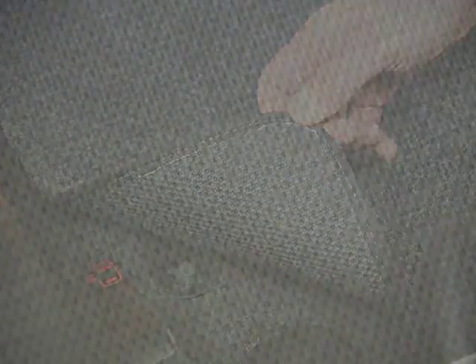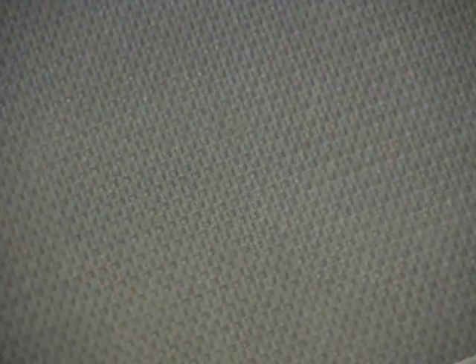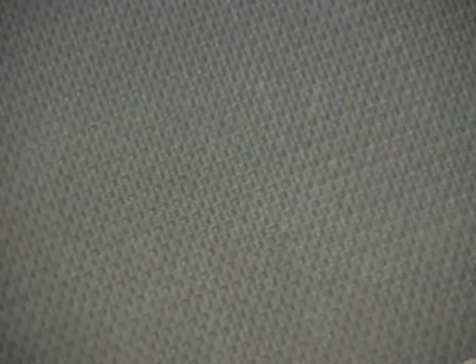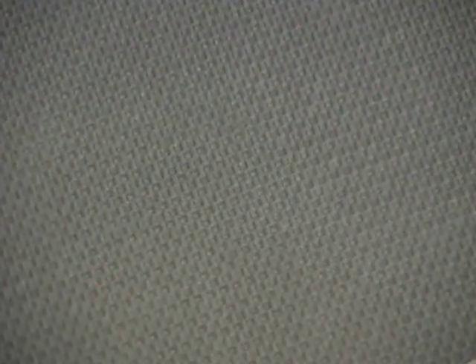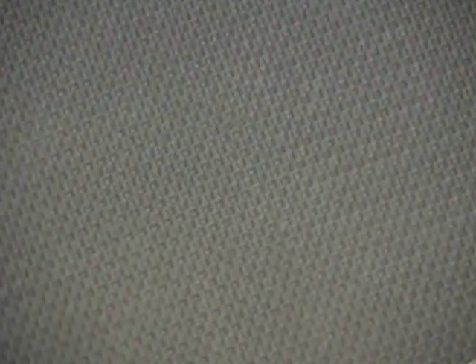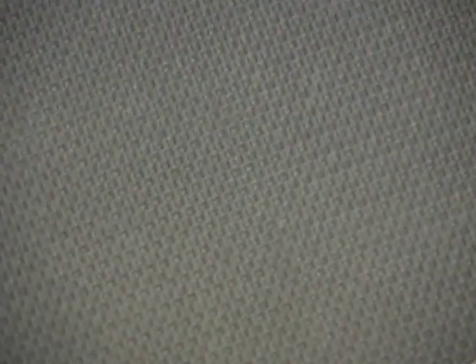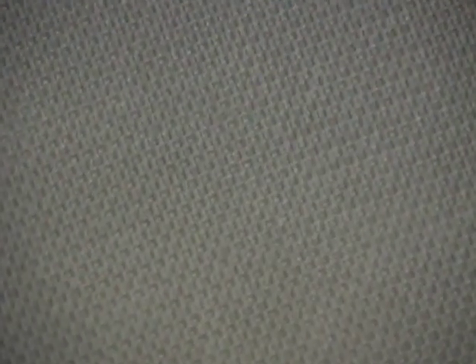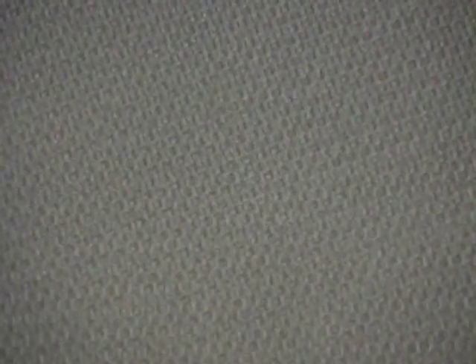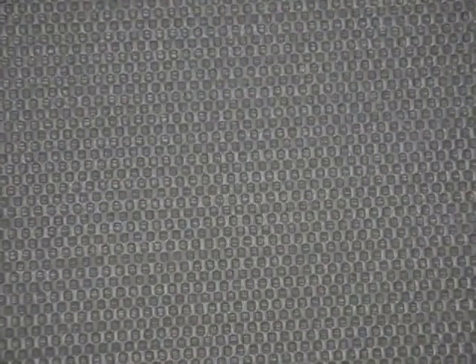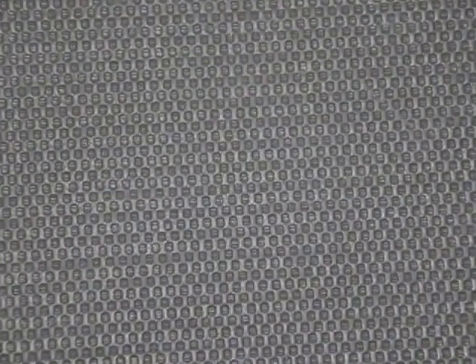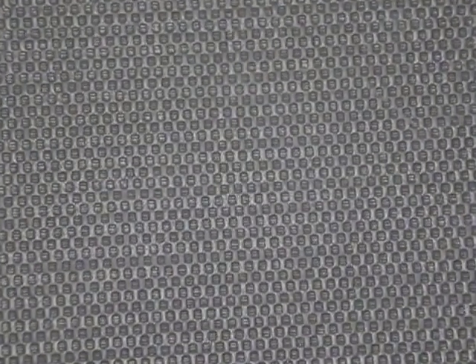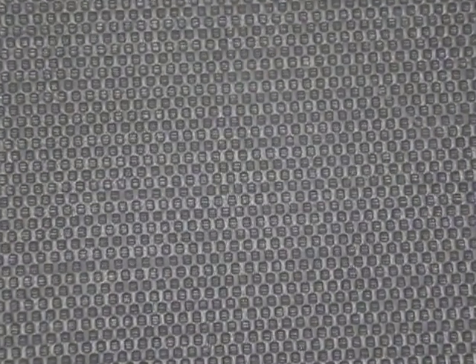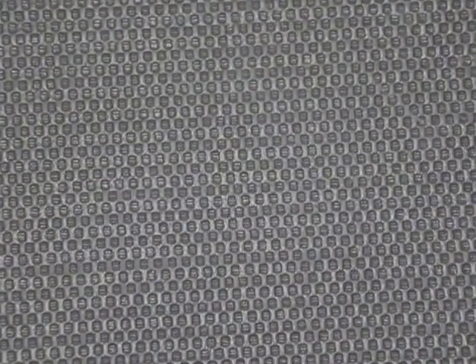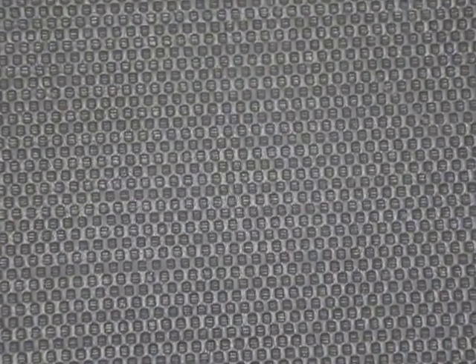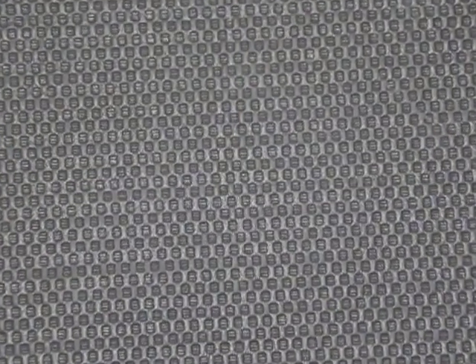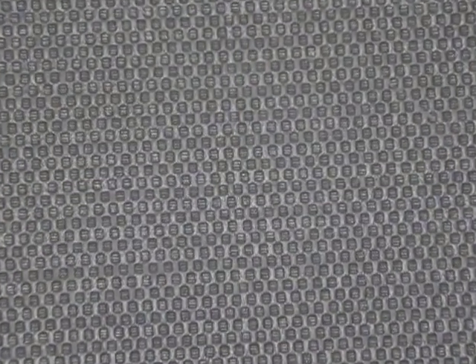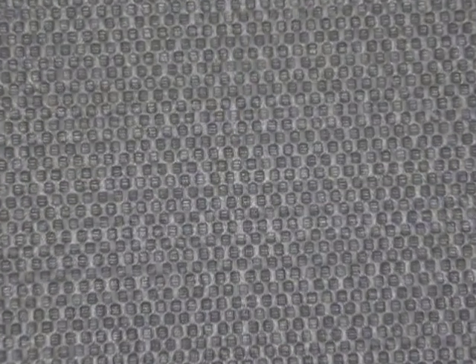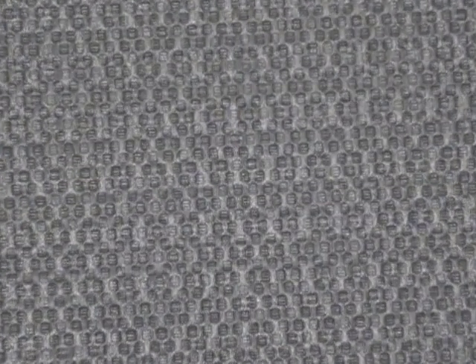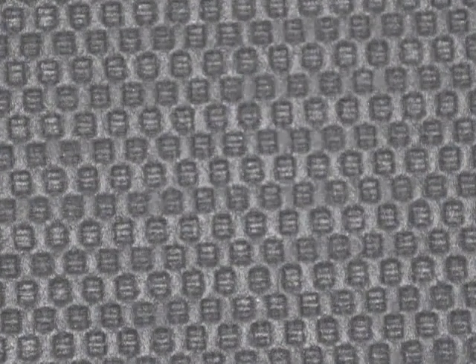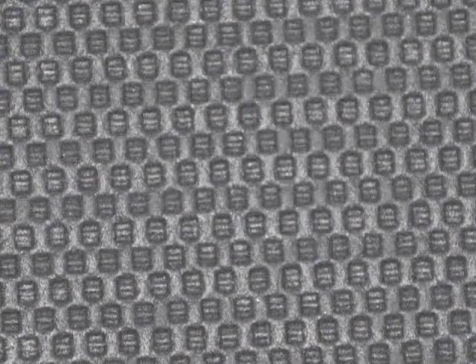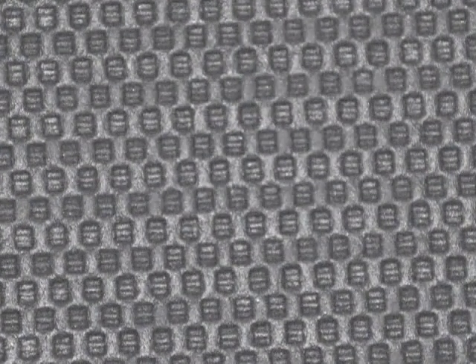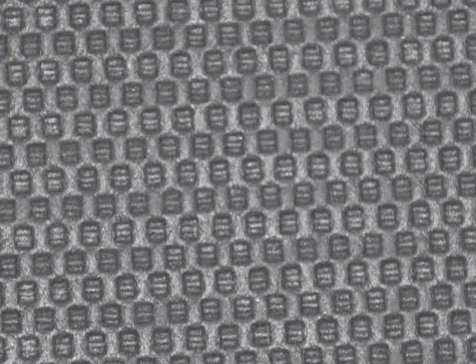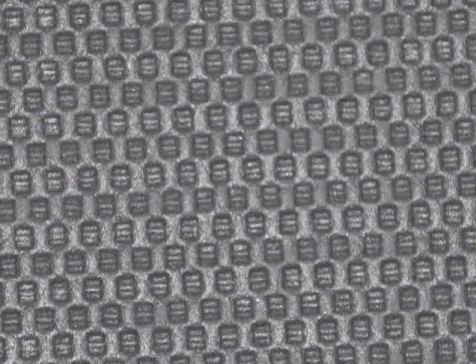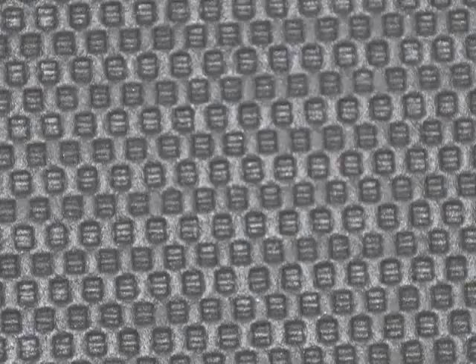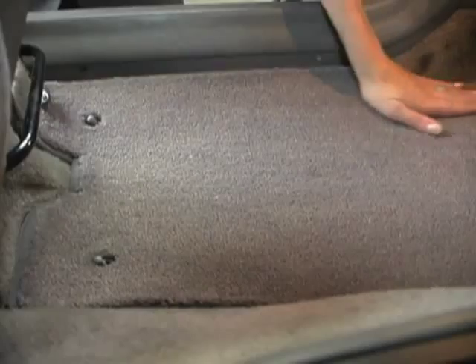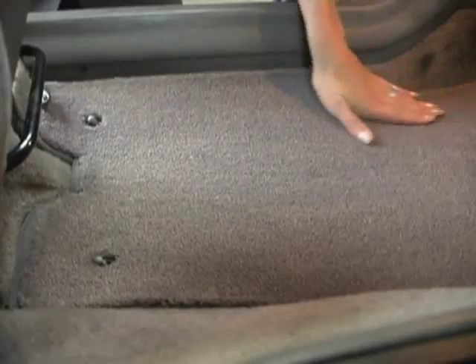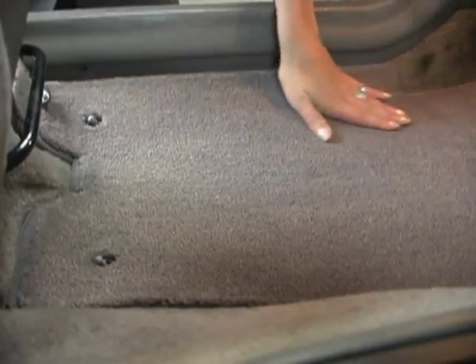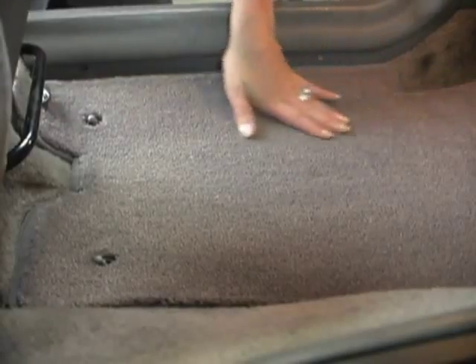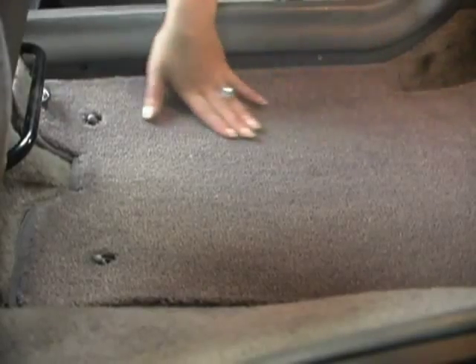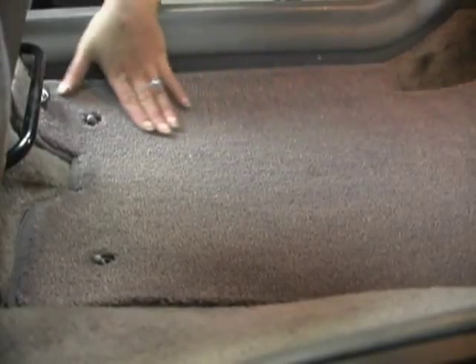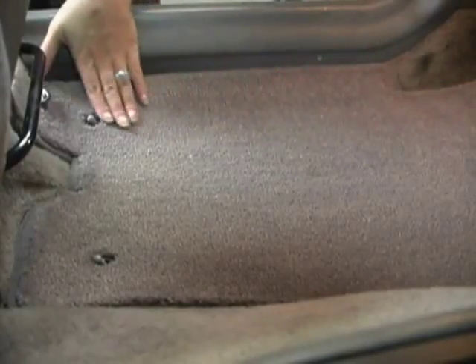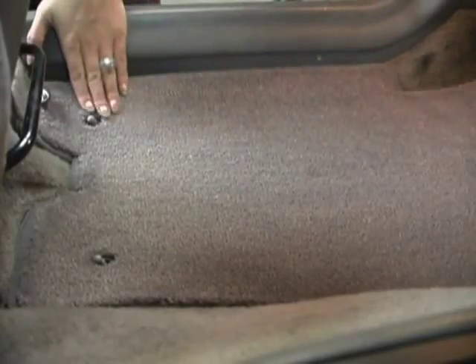Lloyd's carpet mats come with our trademark traction-back non-skid backing to further protect against mat movement.